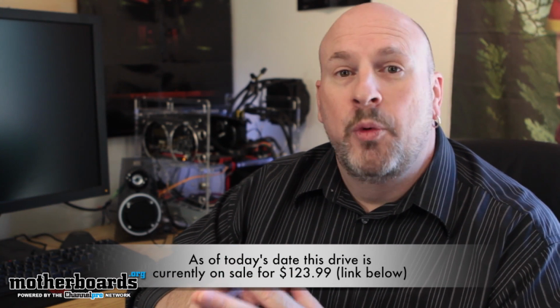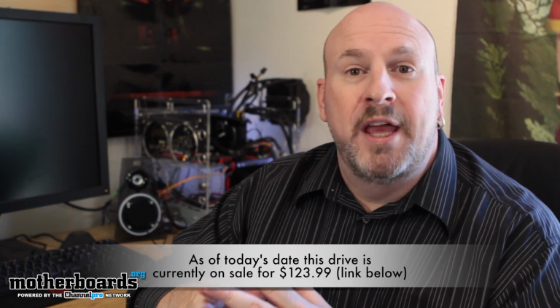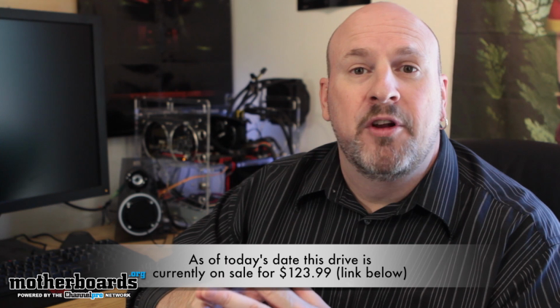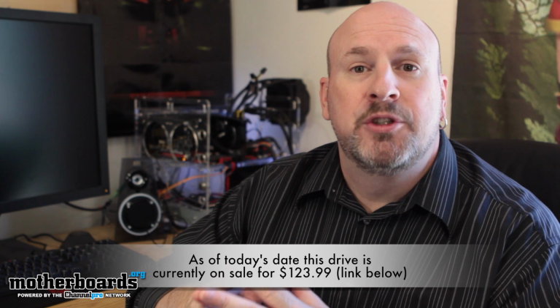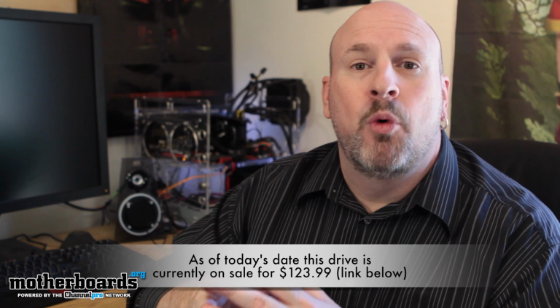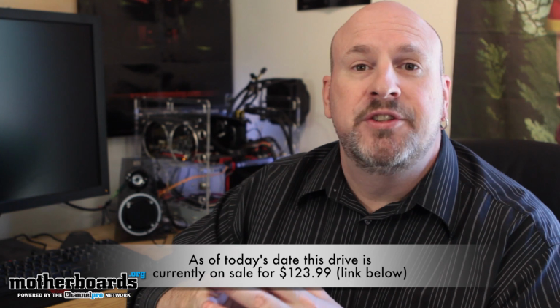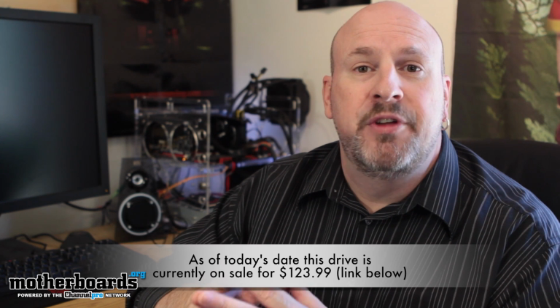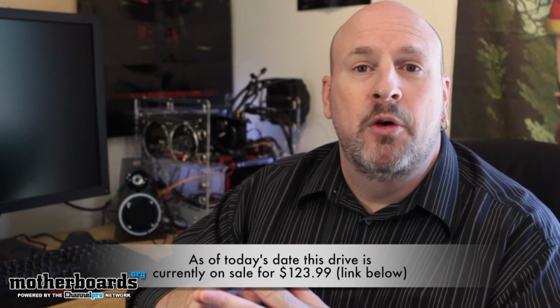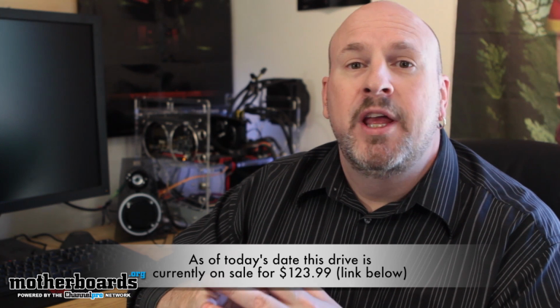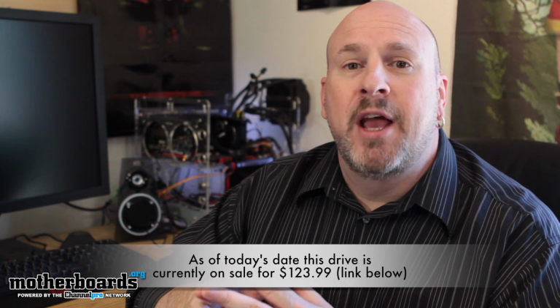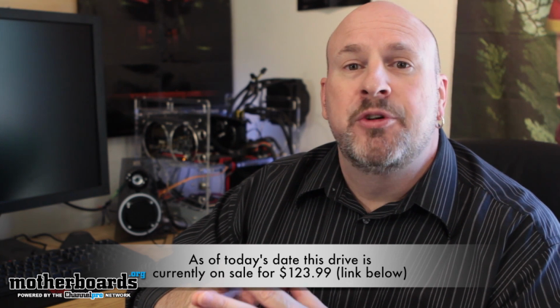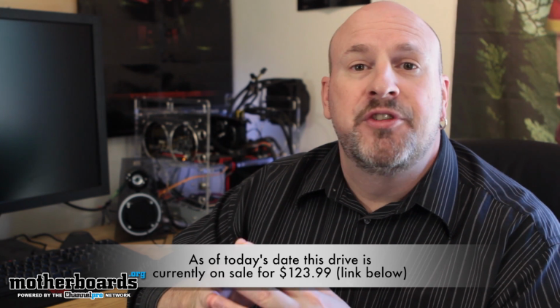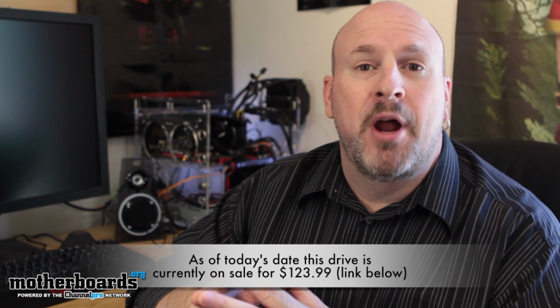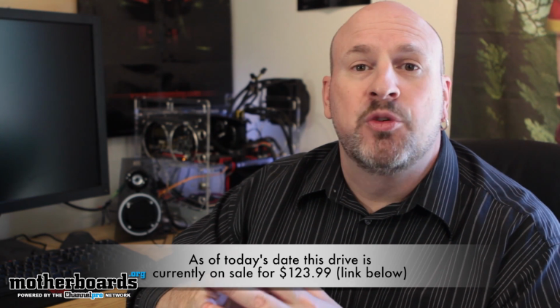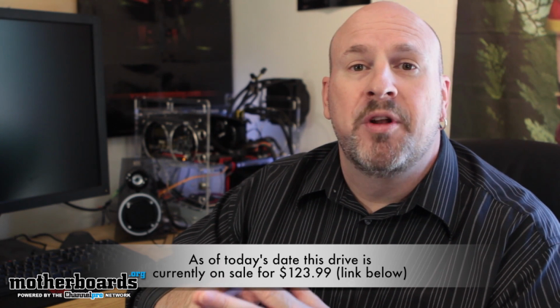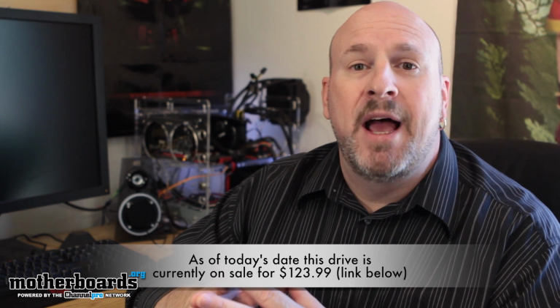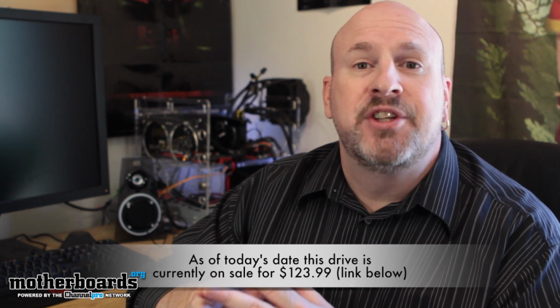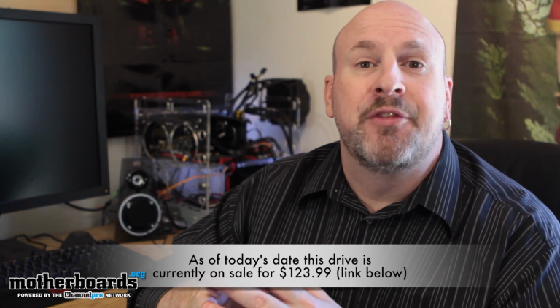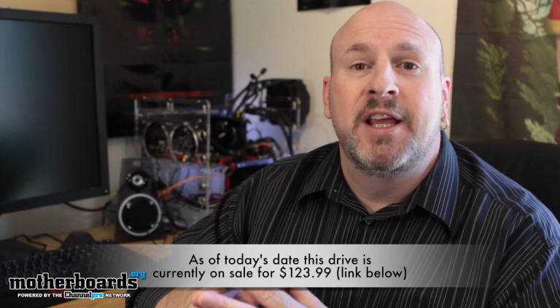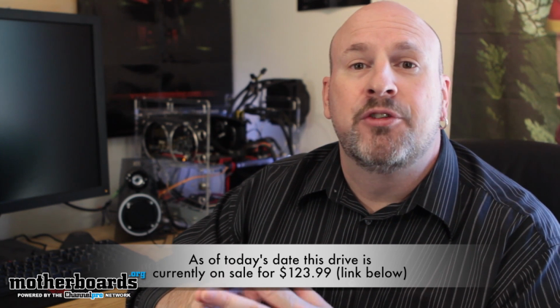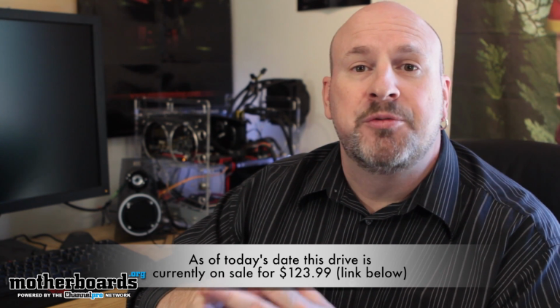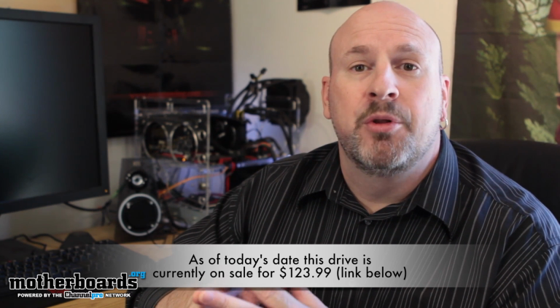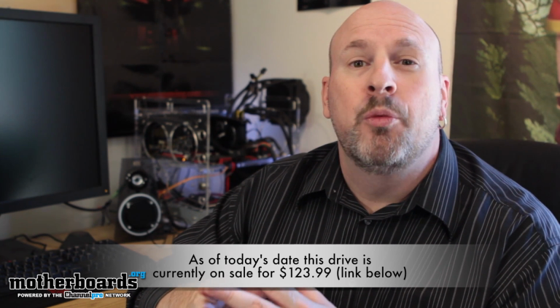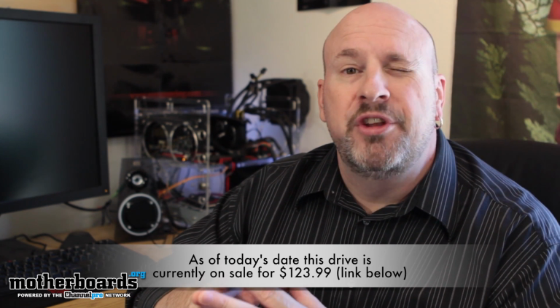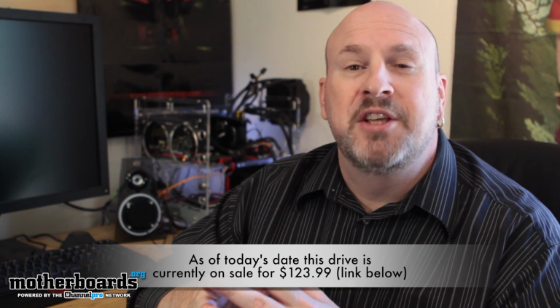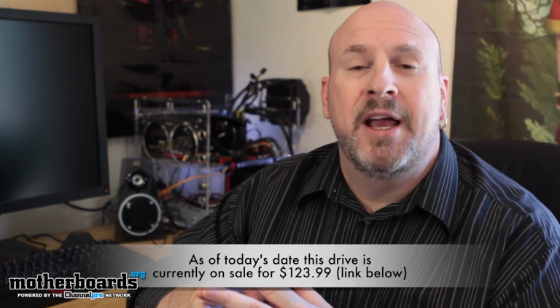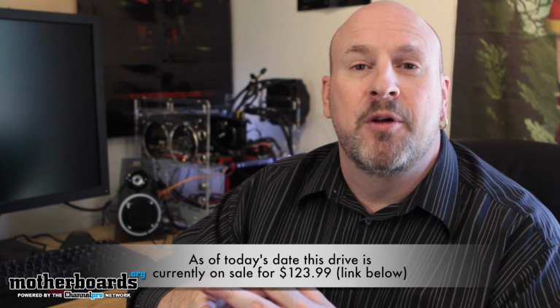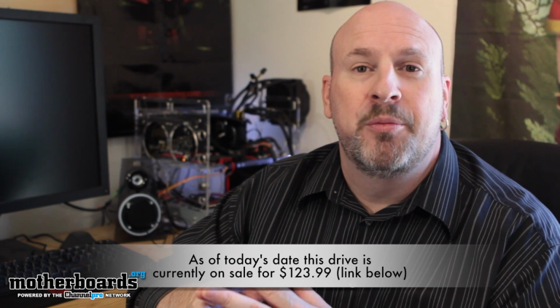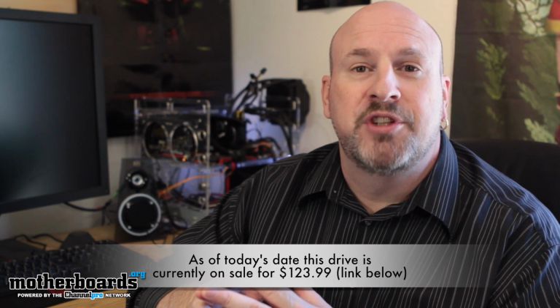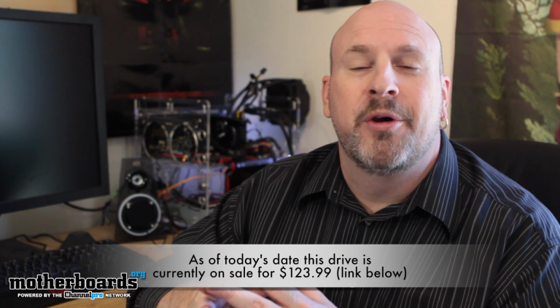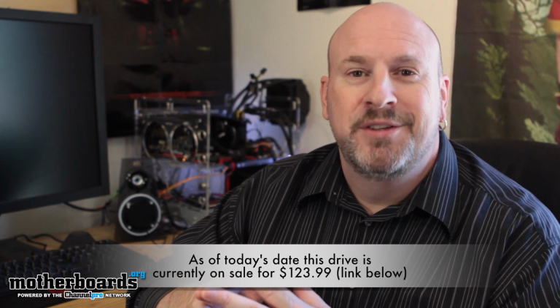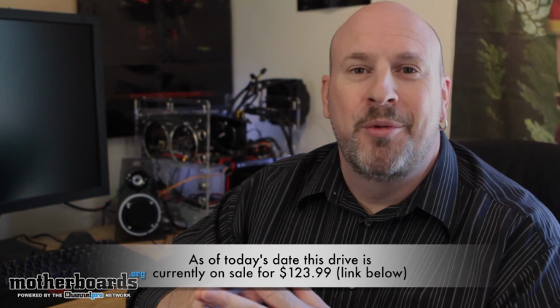We thank you very much for watching this video. If you guys are interested in the price or where to buy it, check out the link in the description below. We'll see you guys back here on motherboards.org tomorrow.